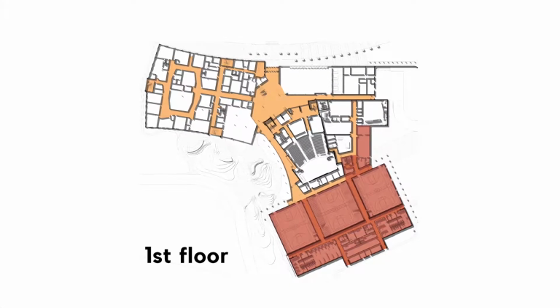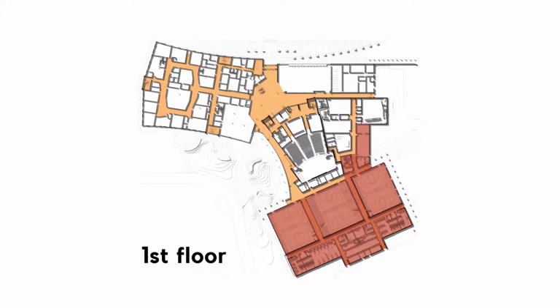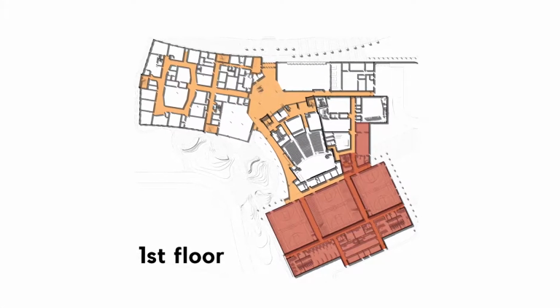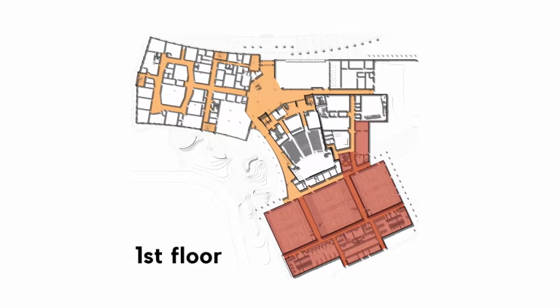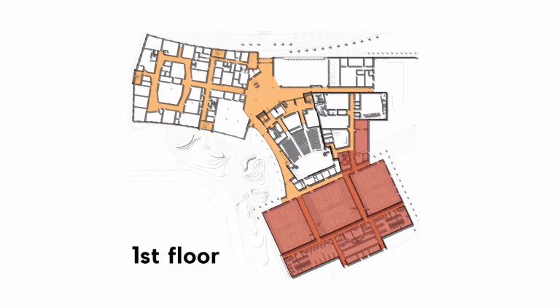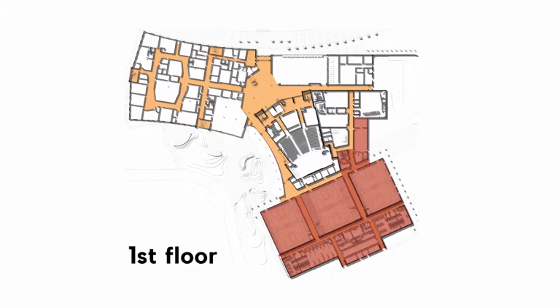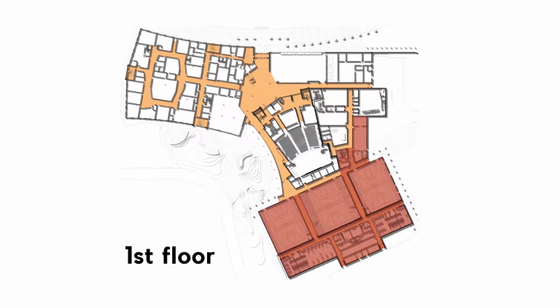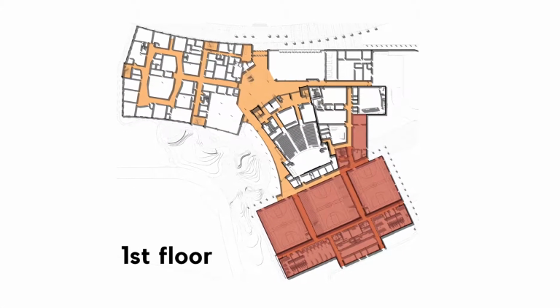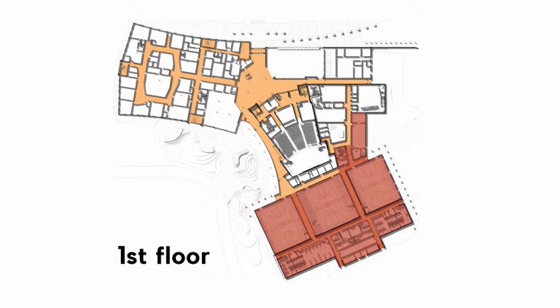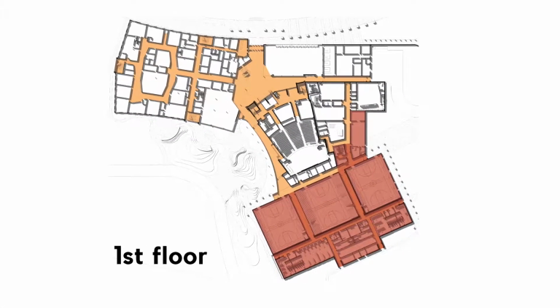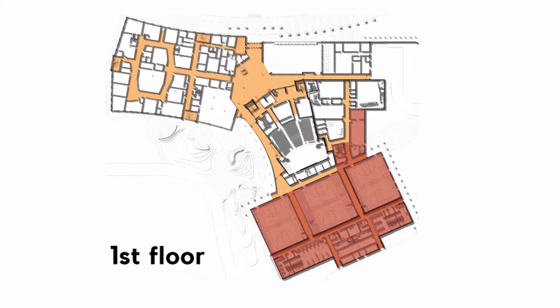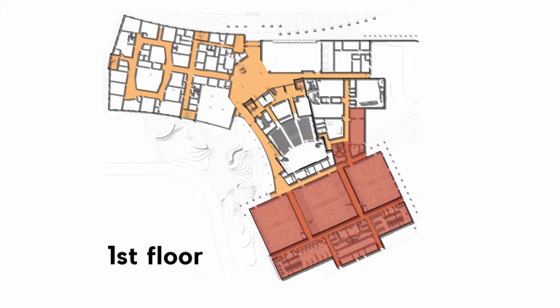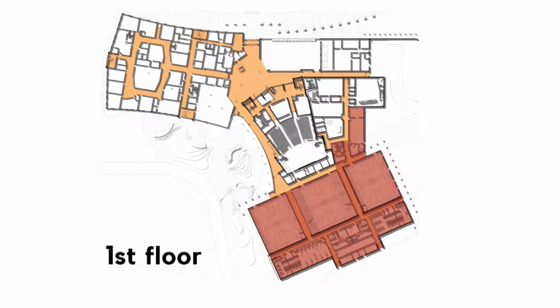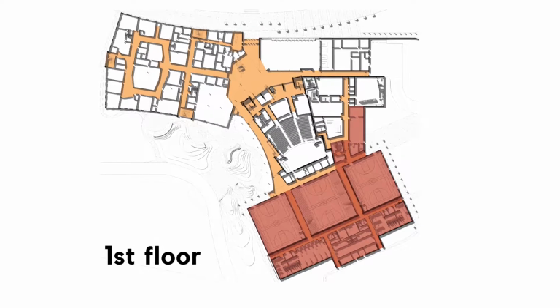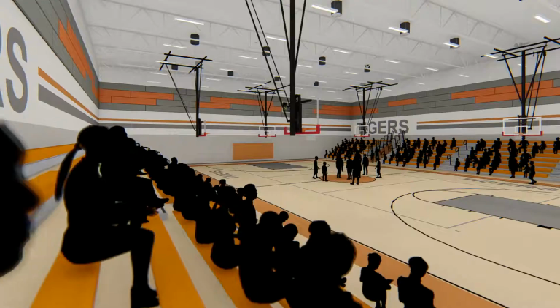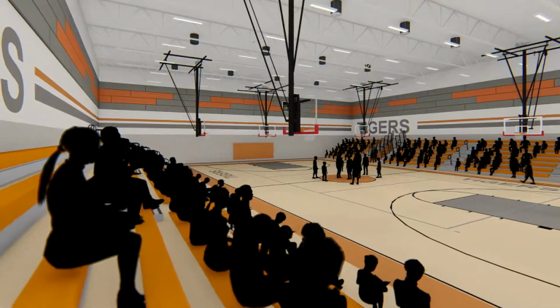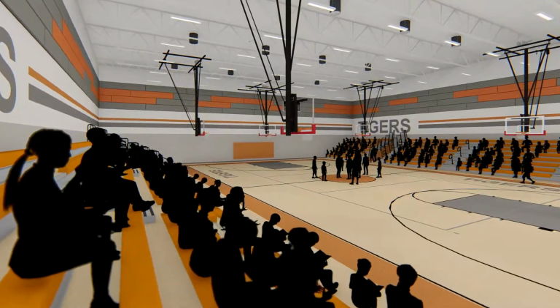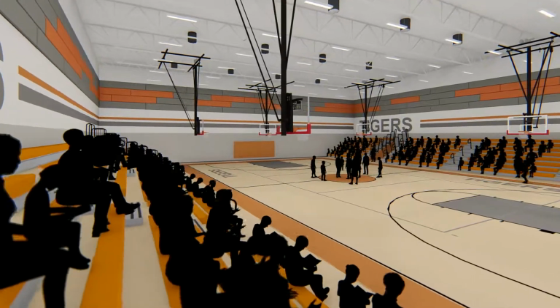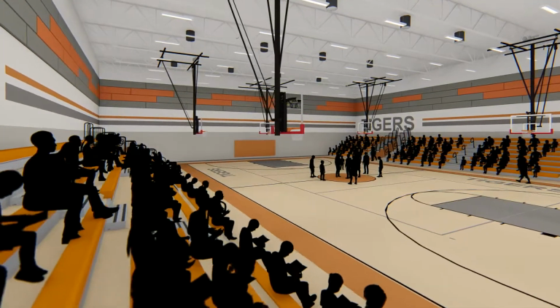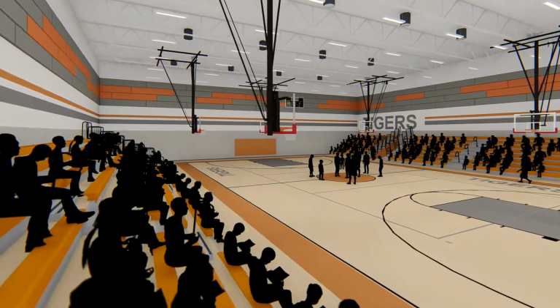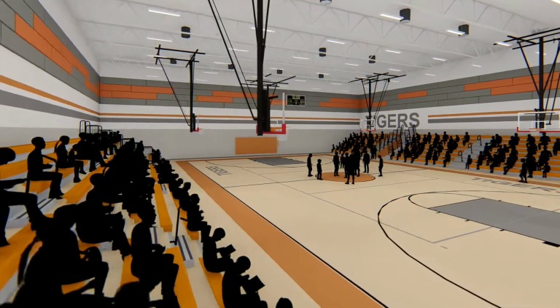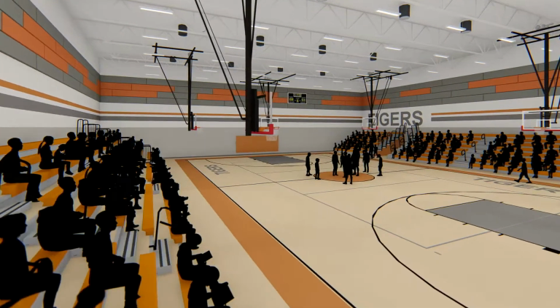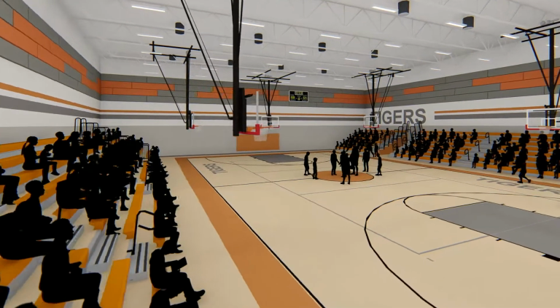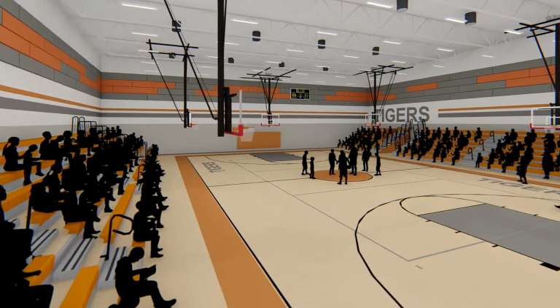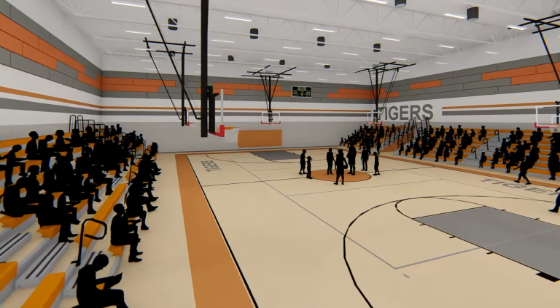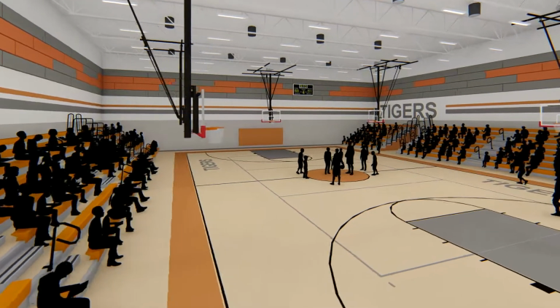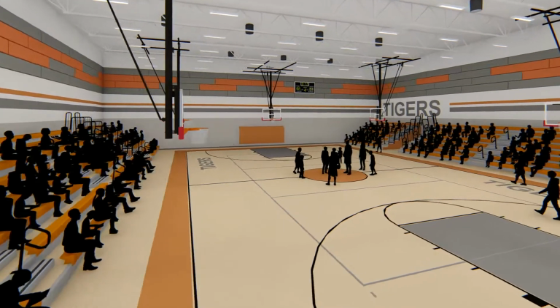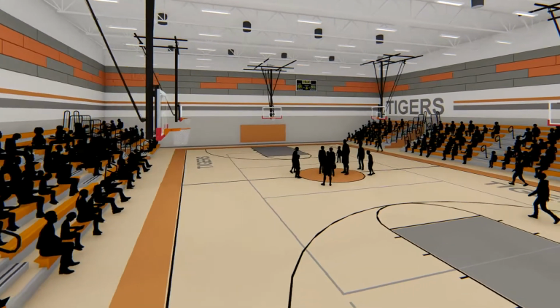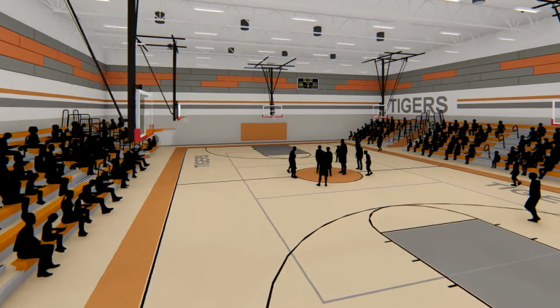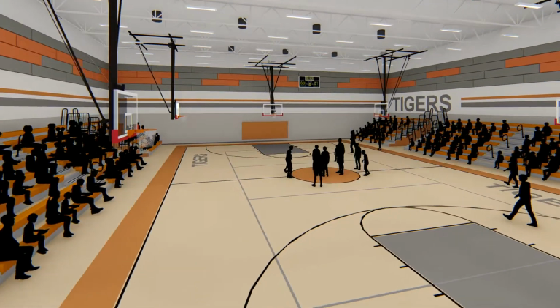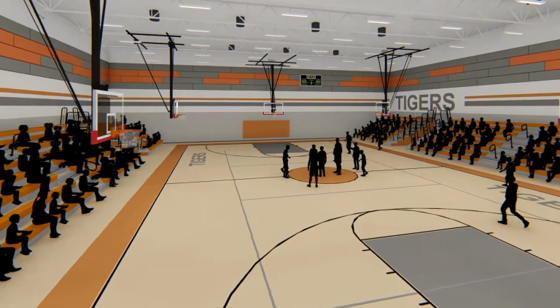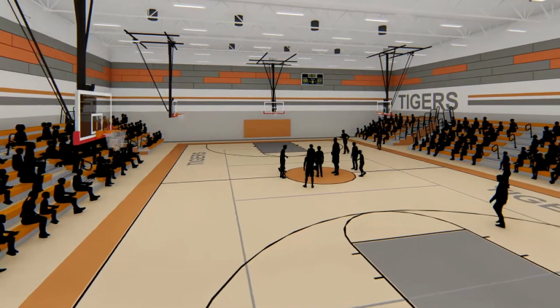Athletics will include gymnasium spaces, weight training, and locker rooms that will also serve as the campus' storm shelter.